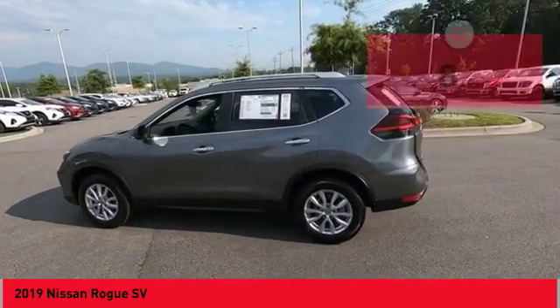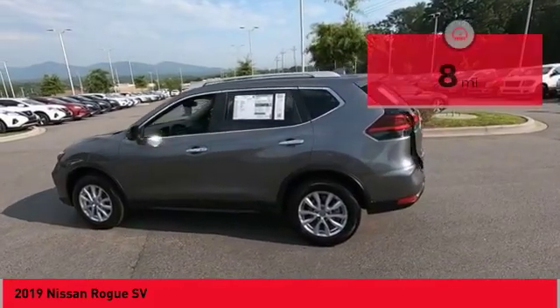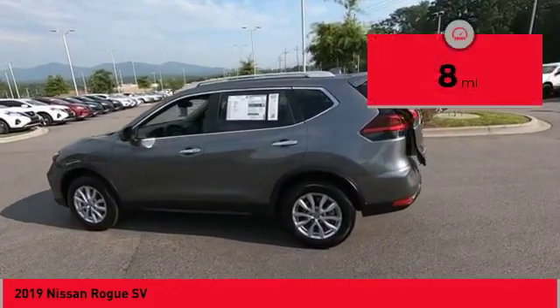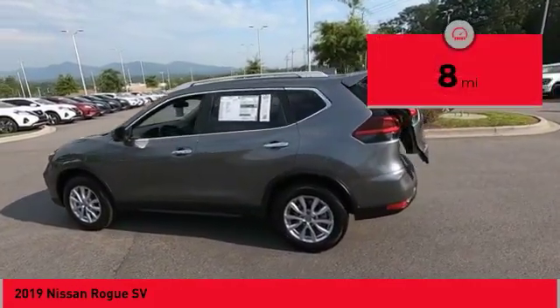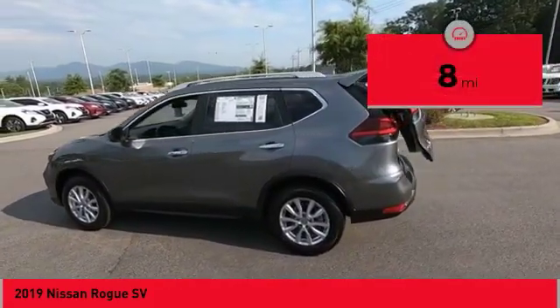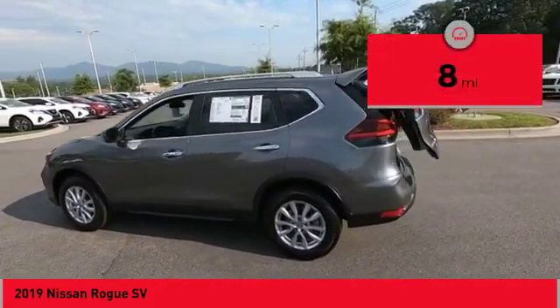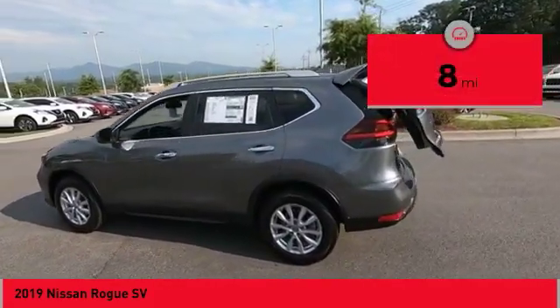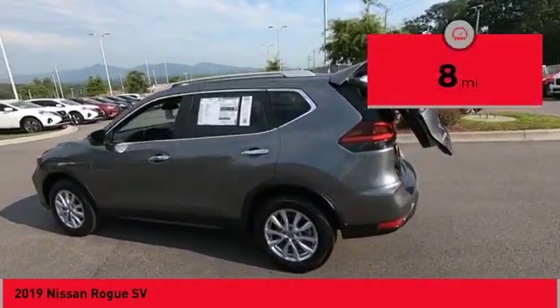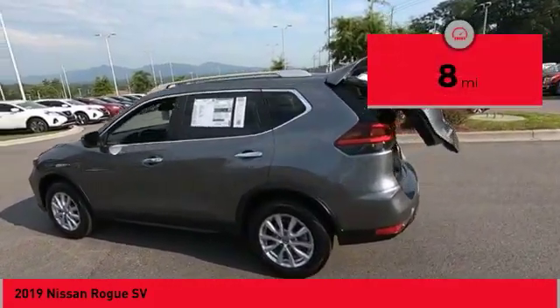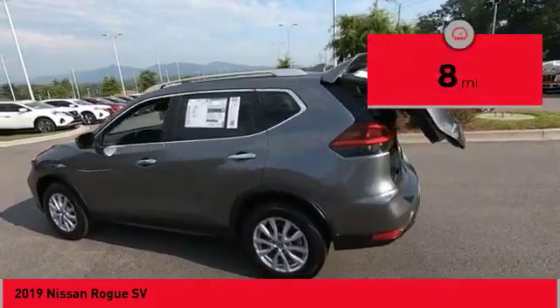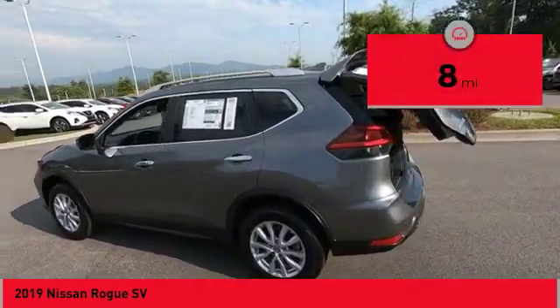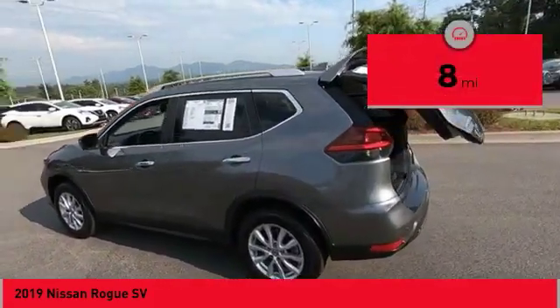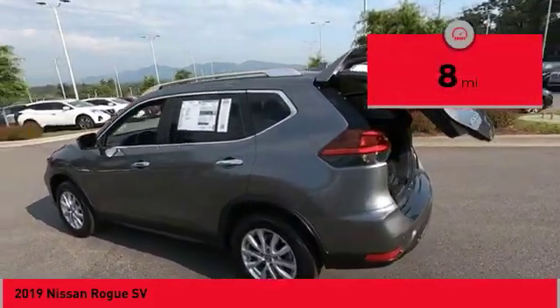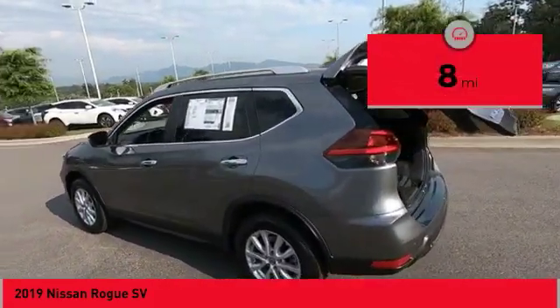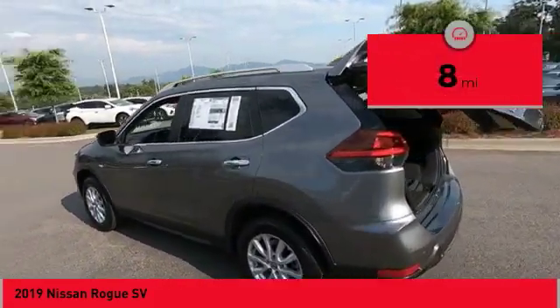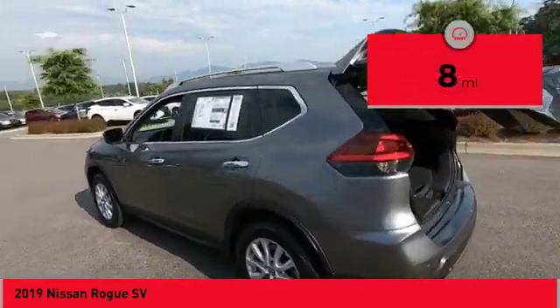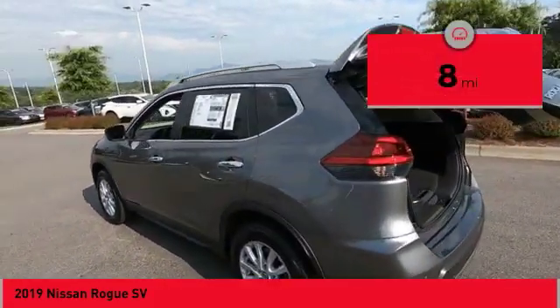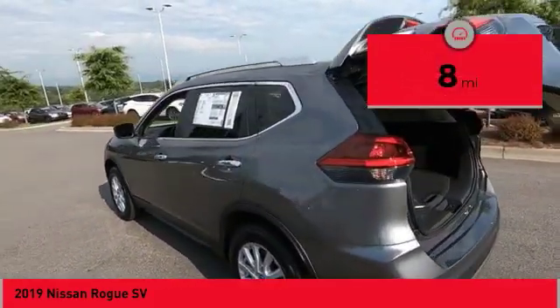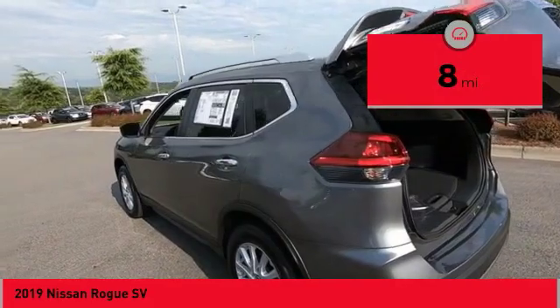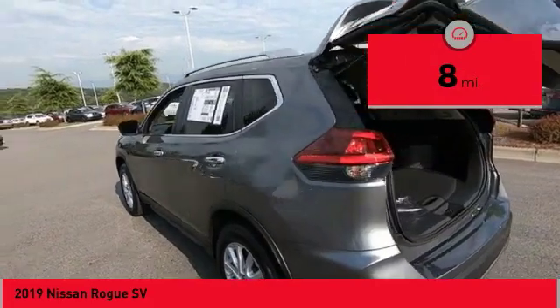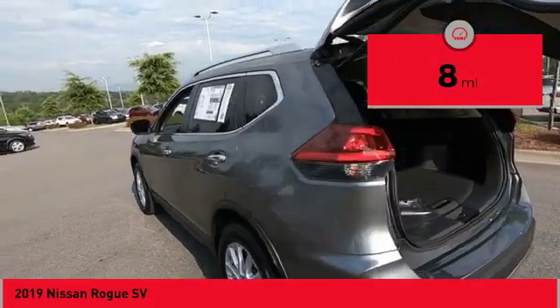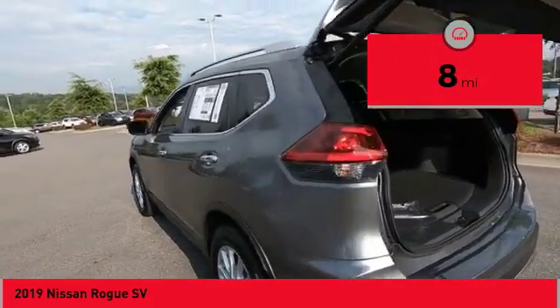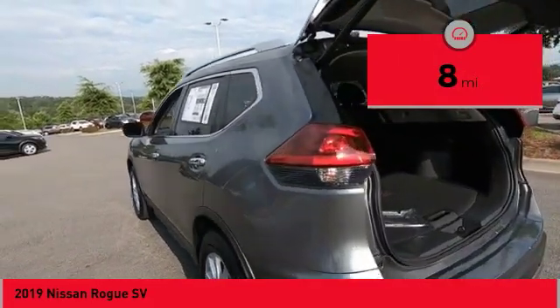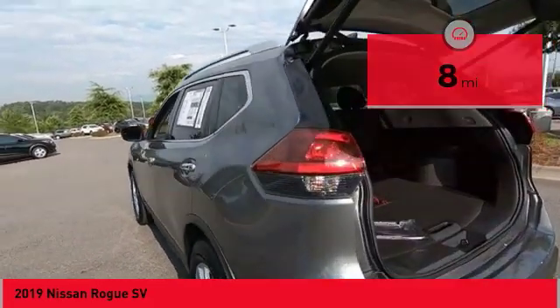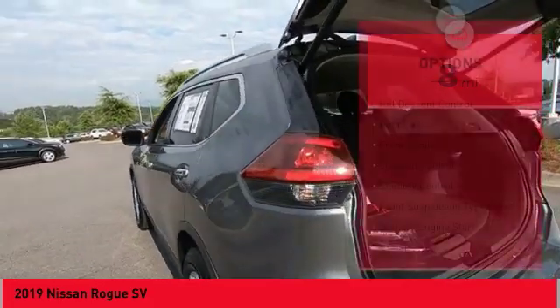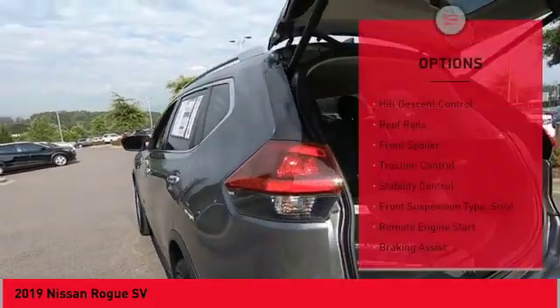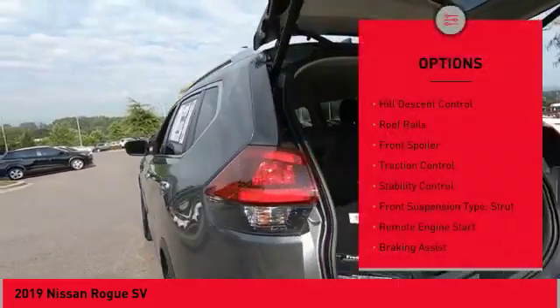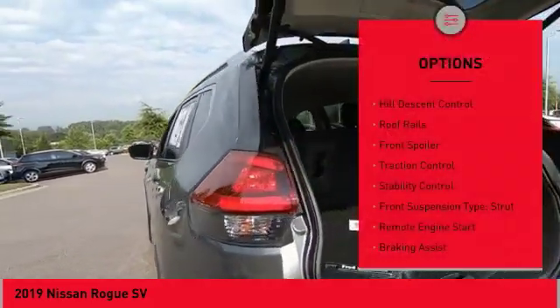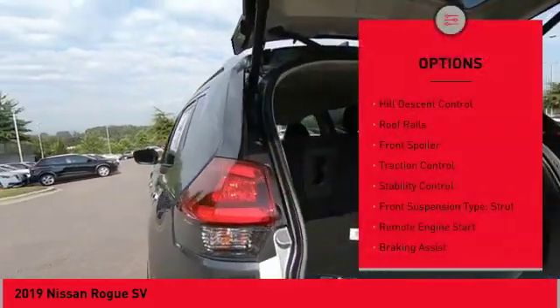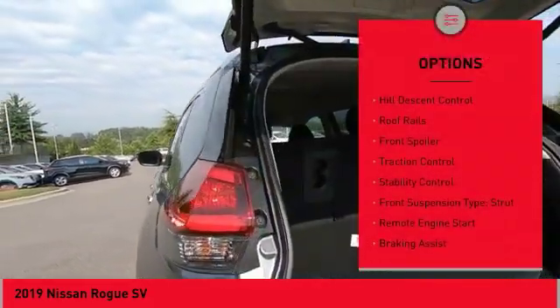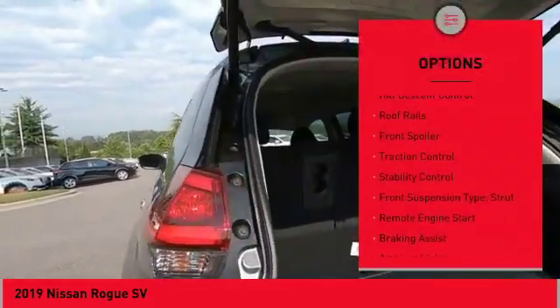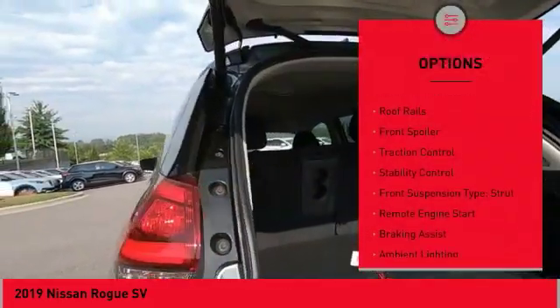This vehicle has less than 100 miles. Here are some of this vehicle's great options: hill descent control,